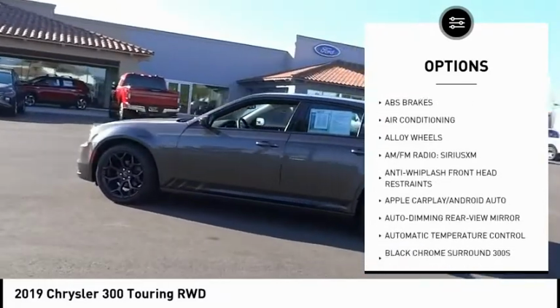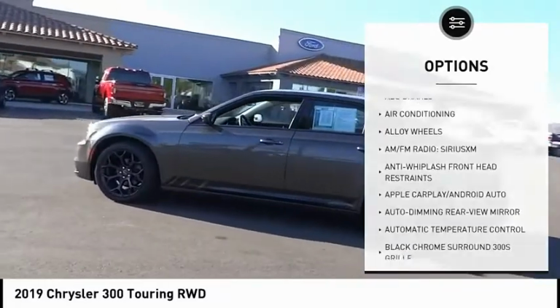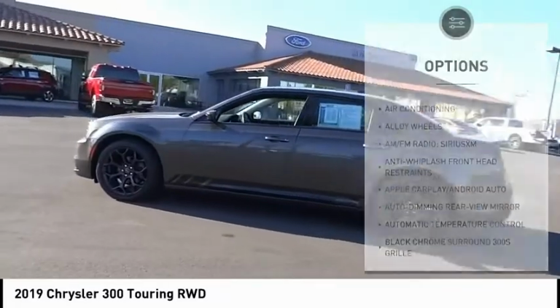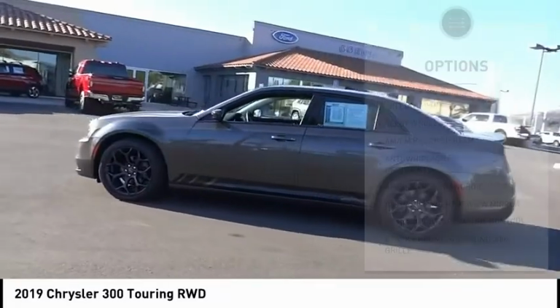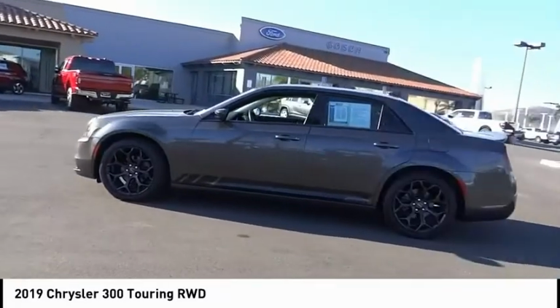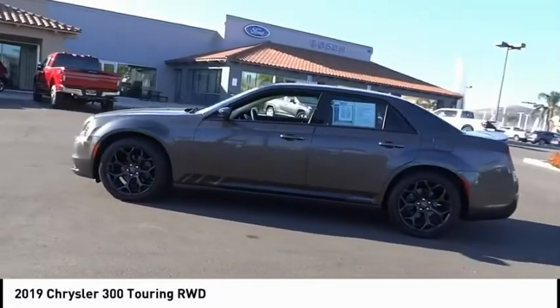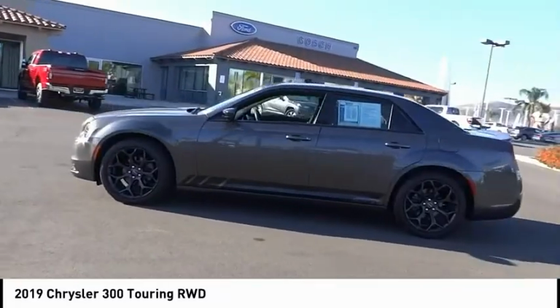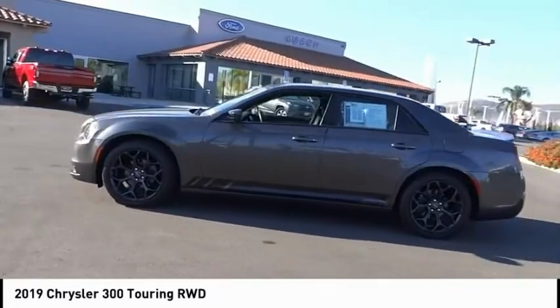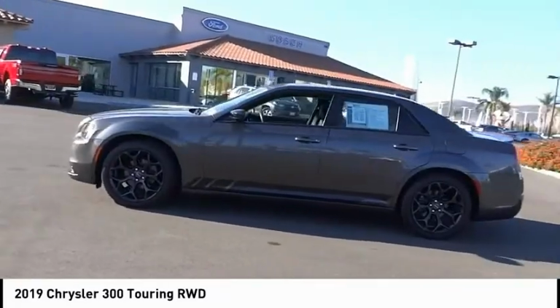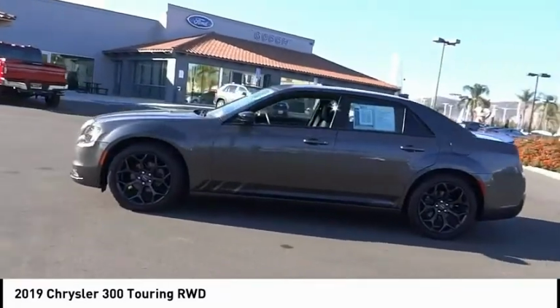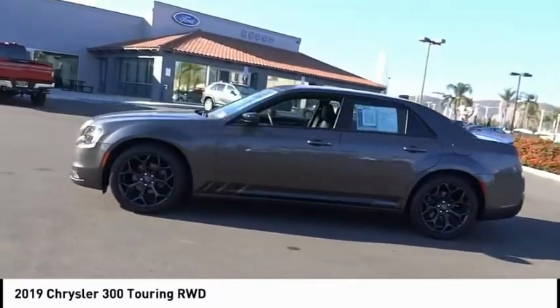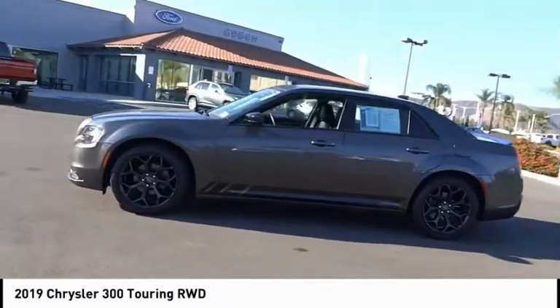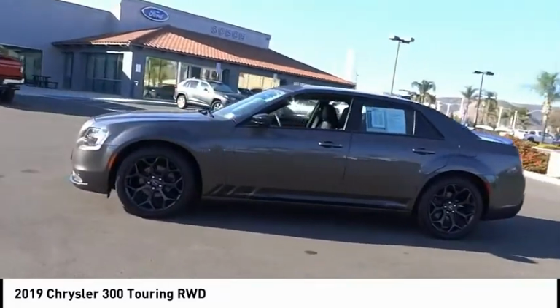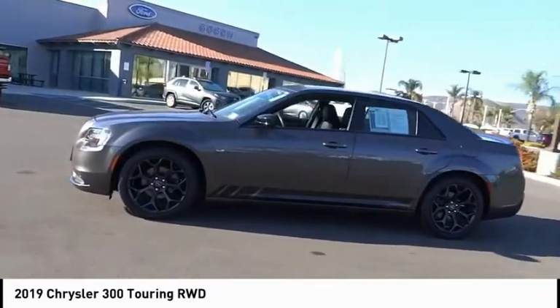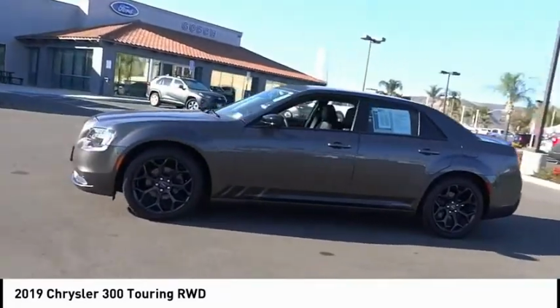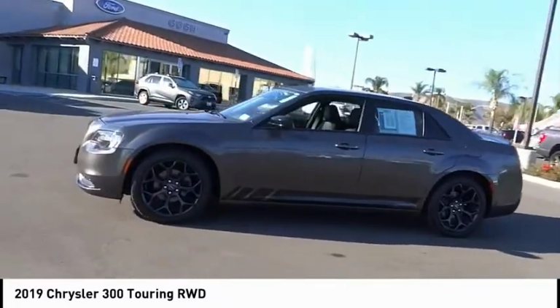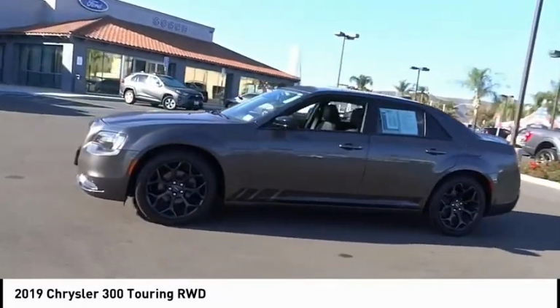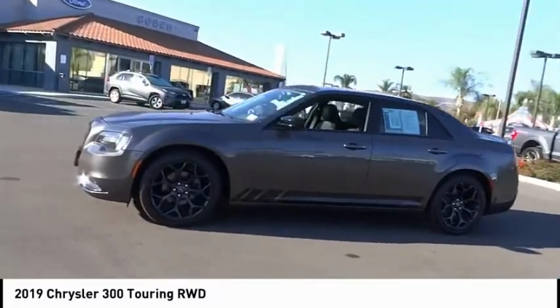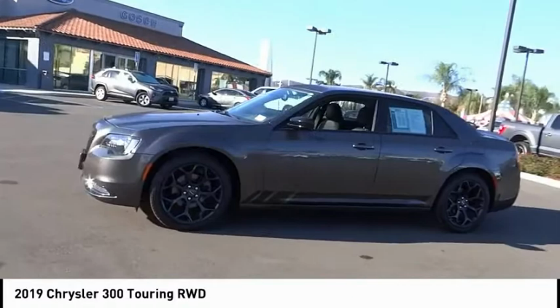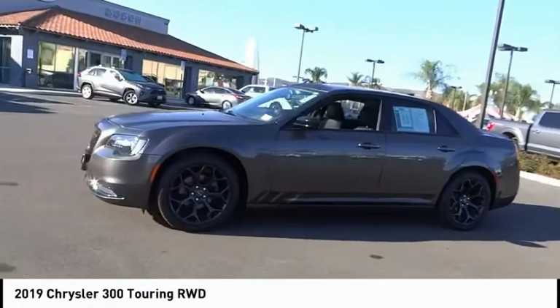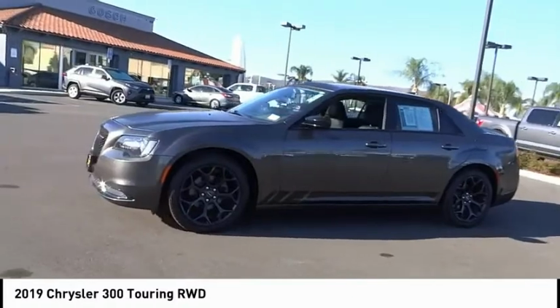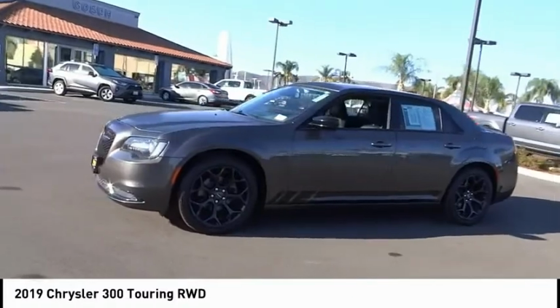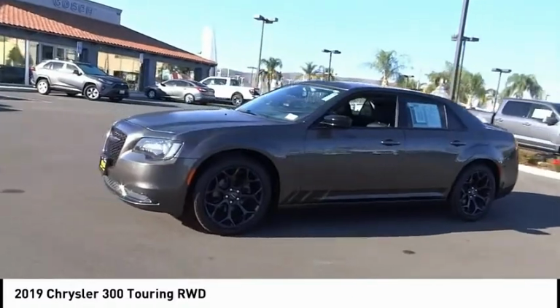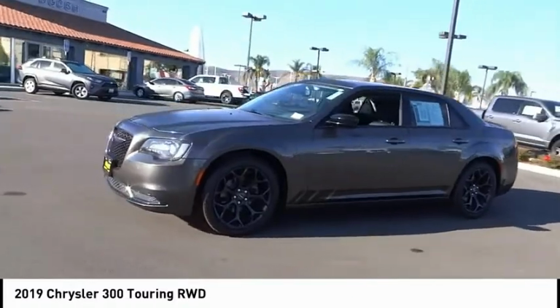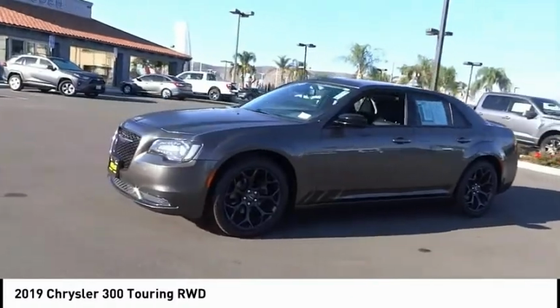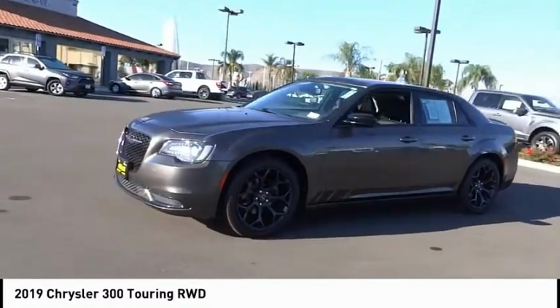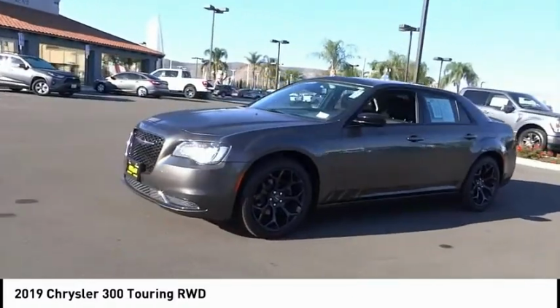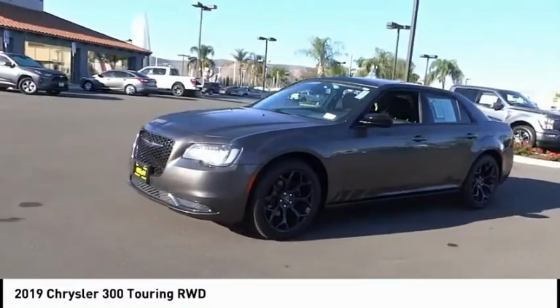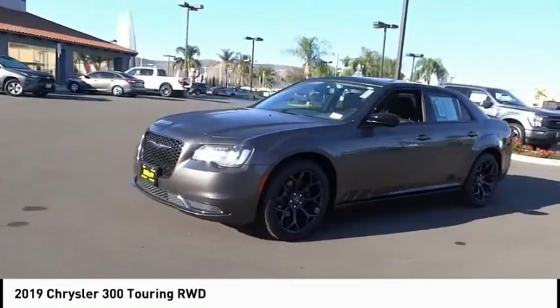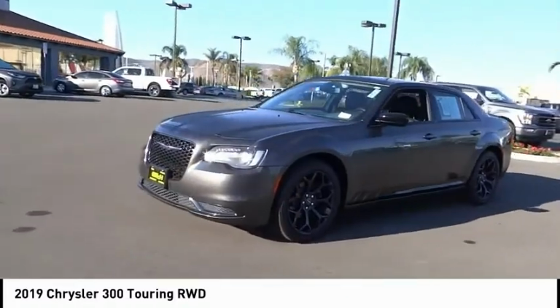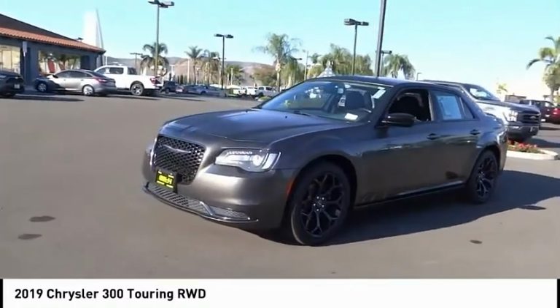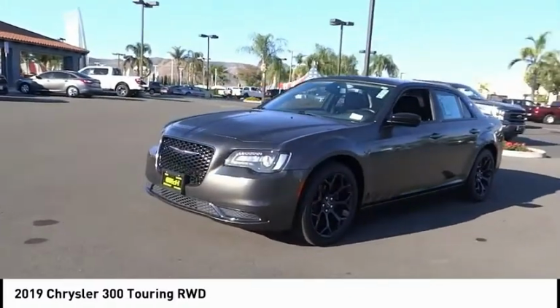Speed control, rear window defroster, low tire pressure warning, trip computer. Come take a test drive today.